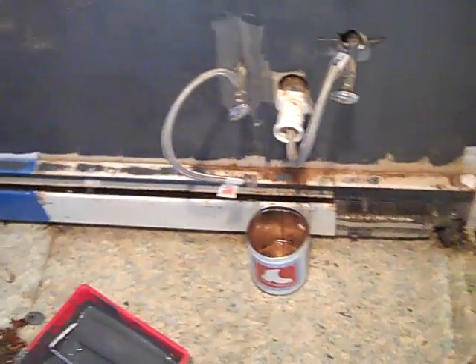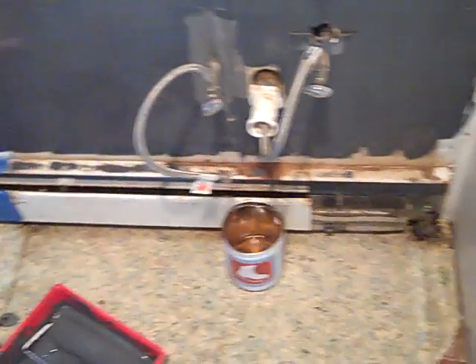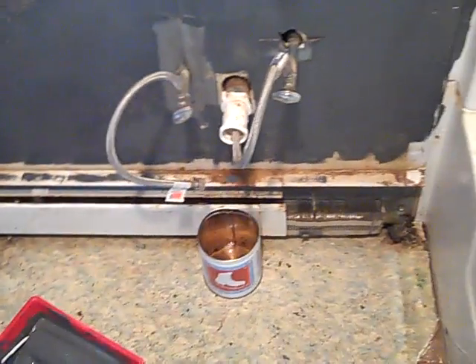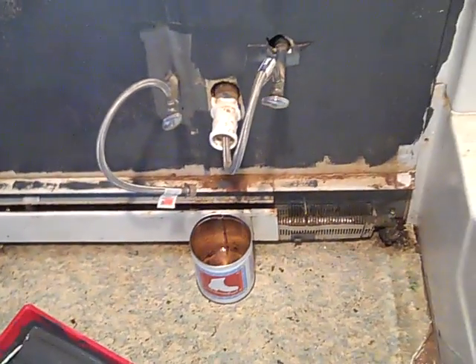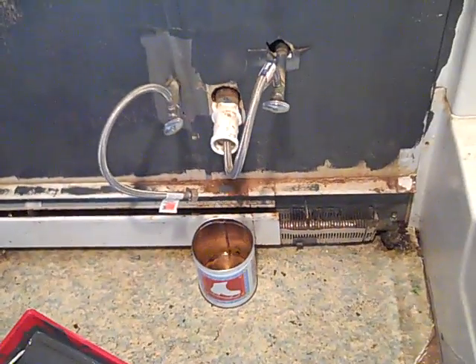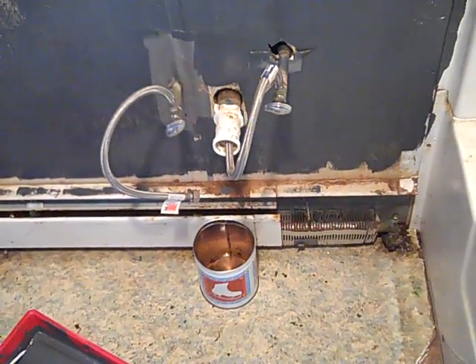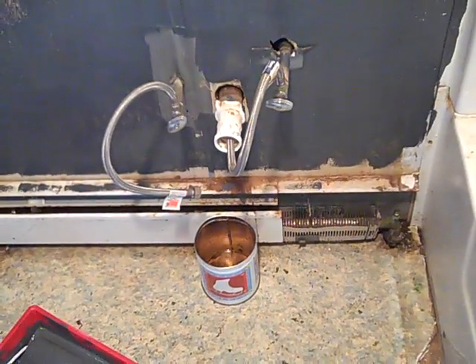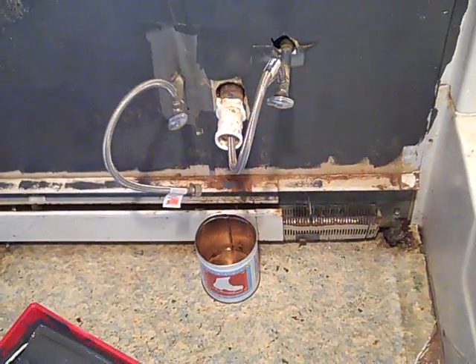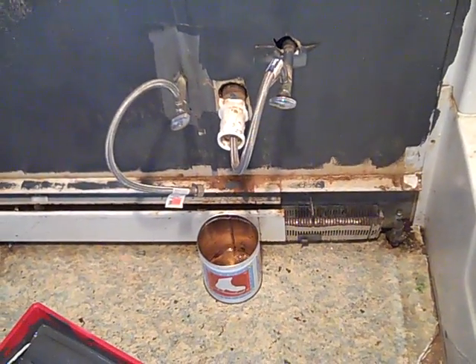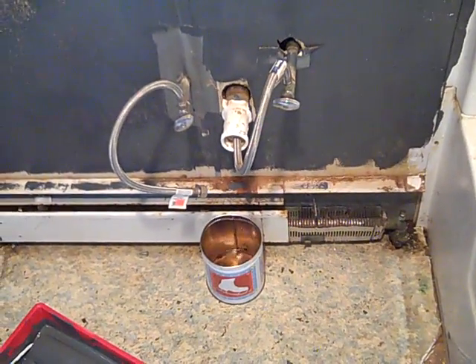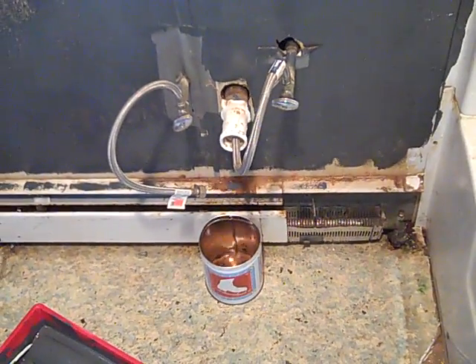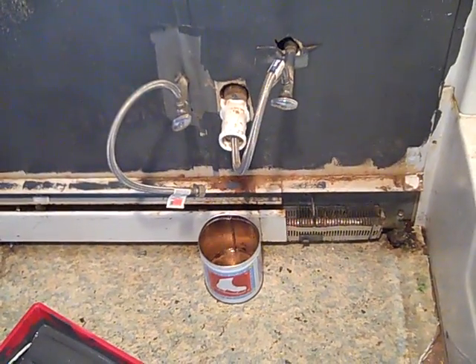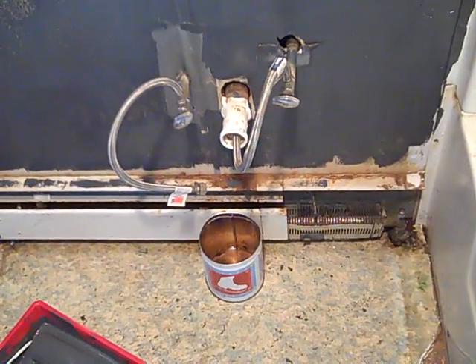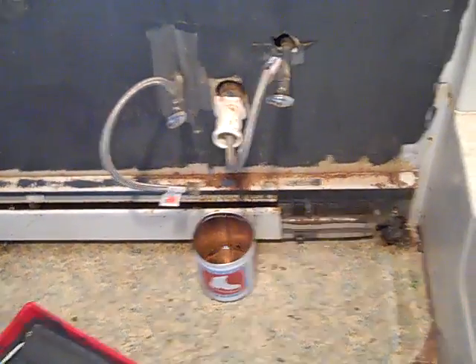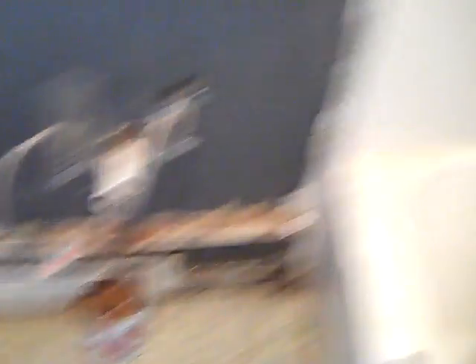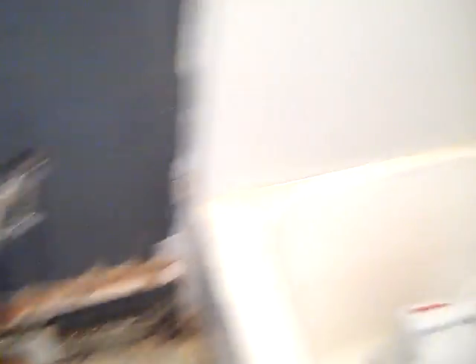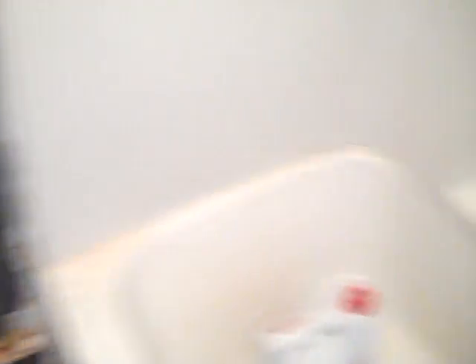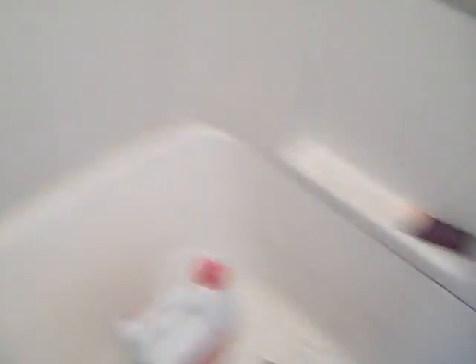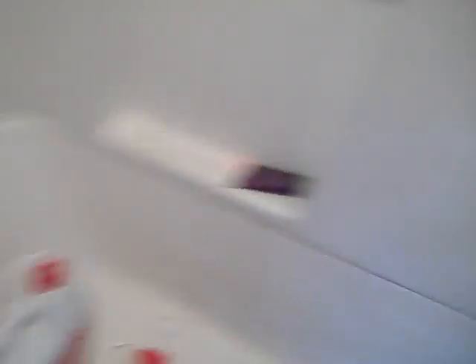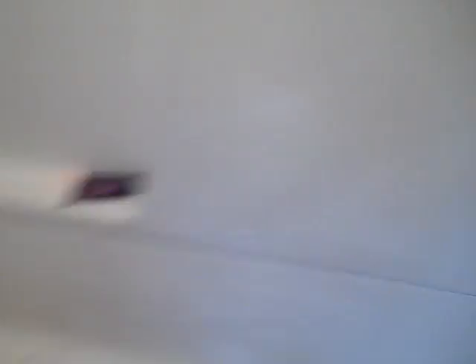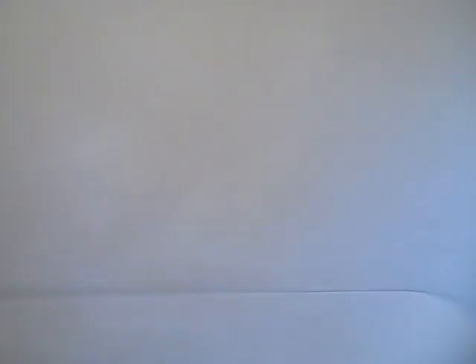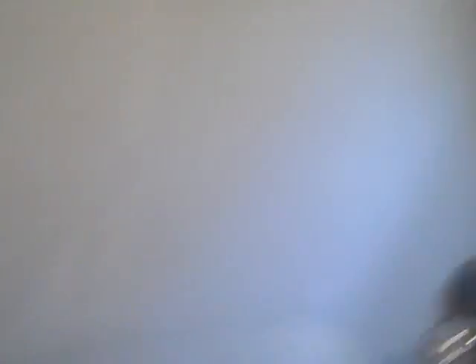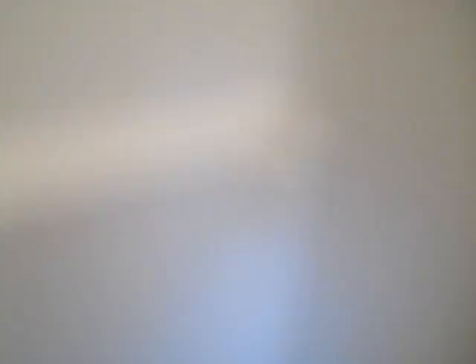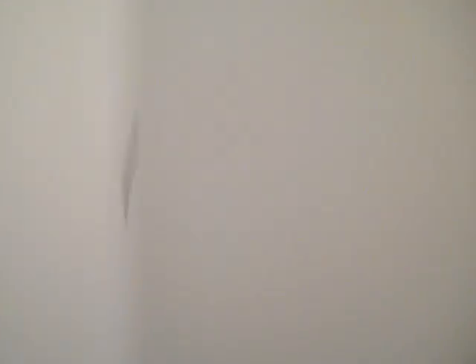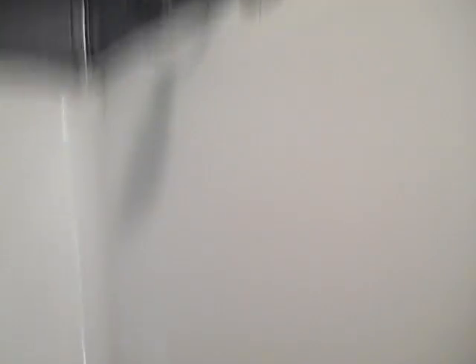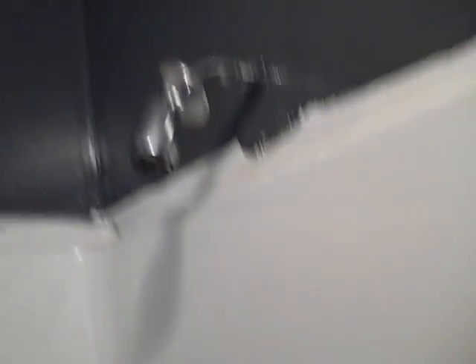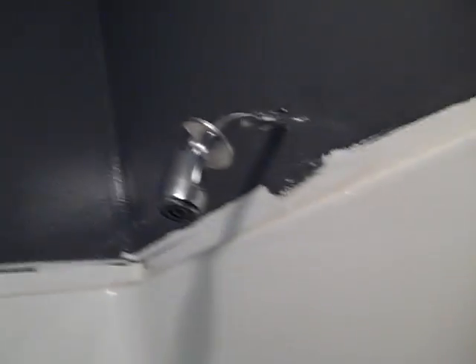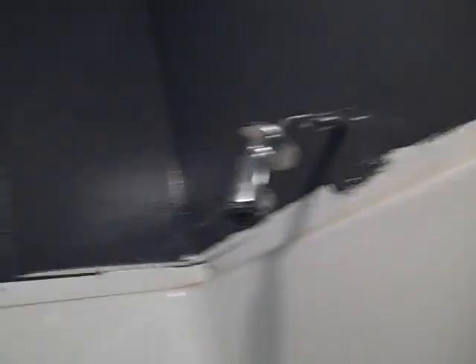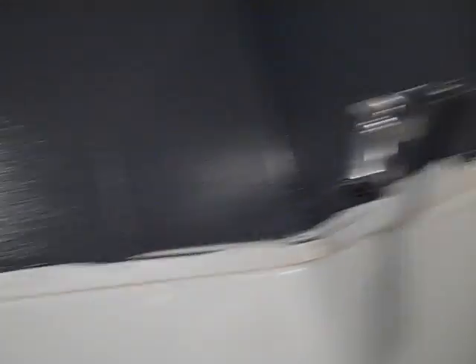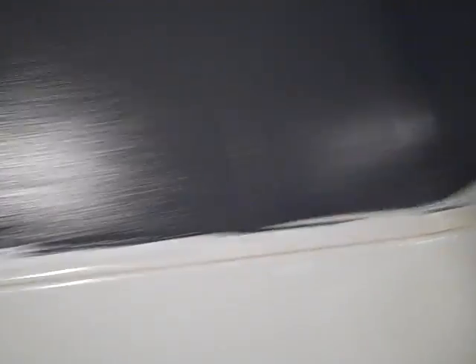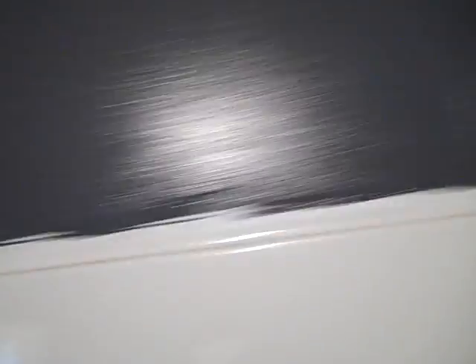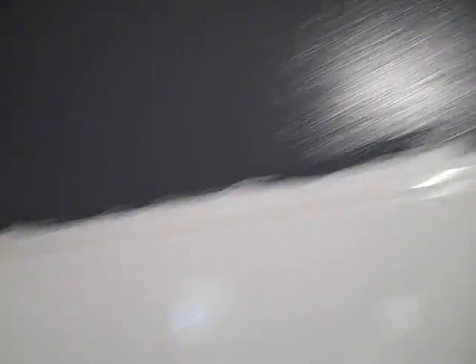I got a little drip going on right there, as you can see. It's going down.